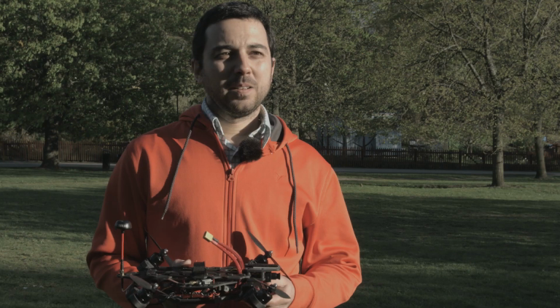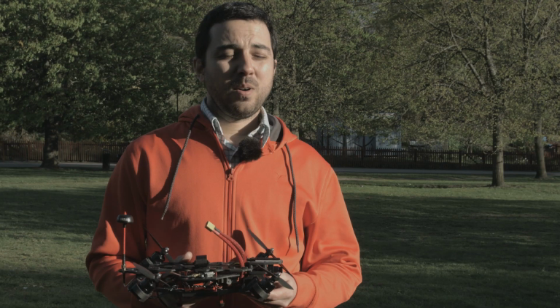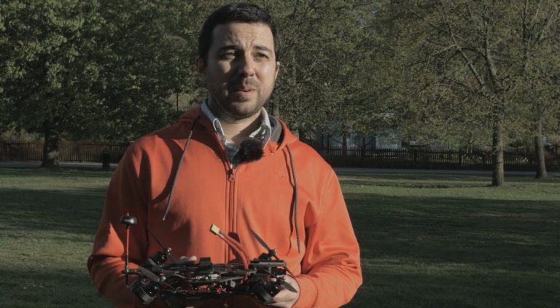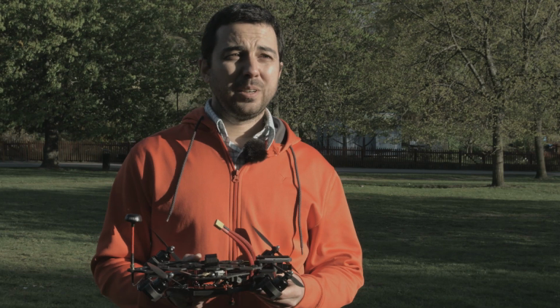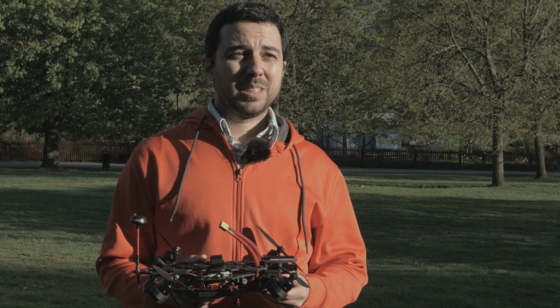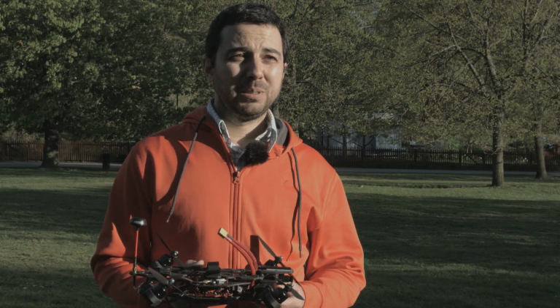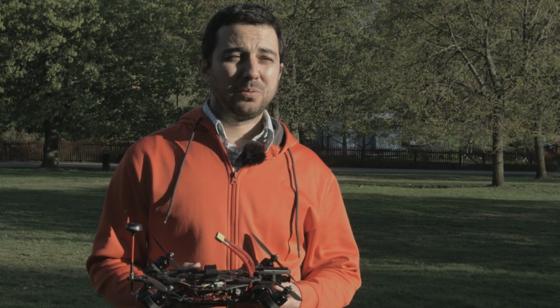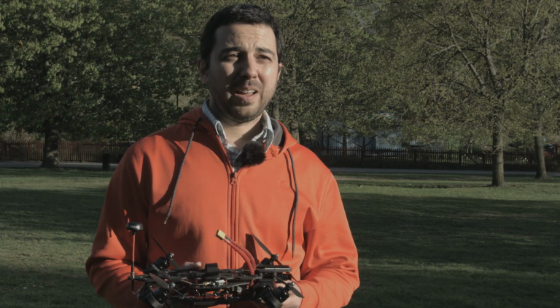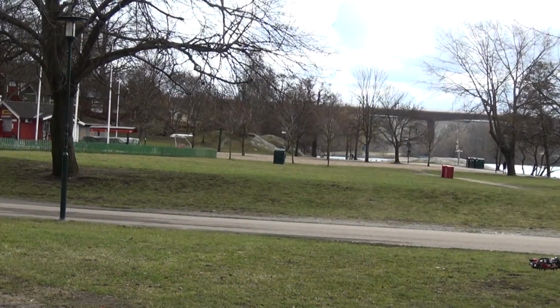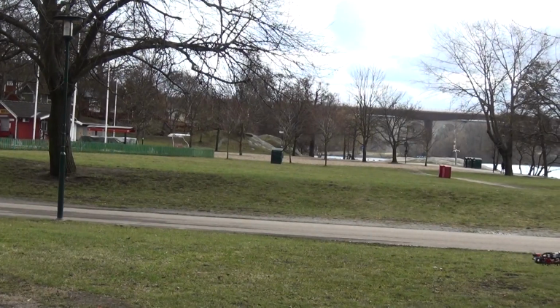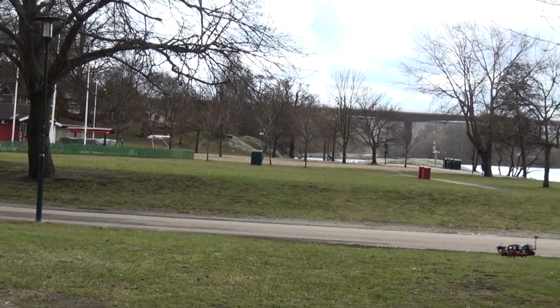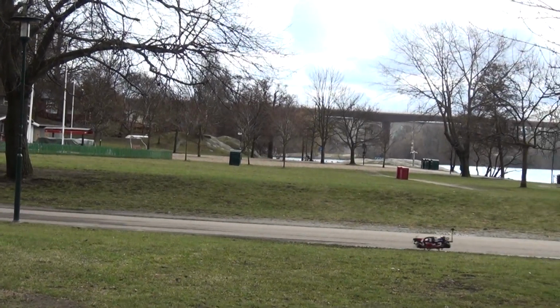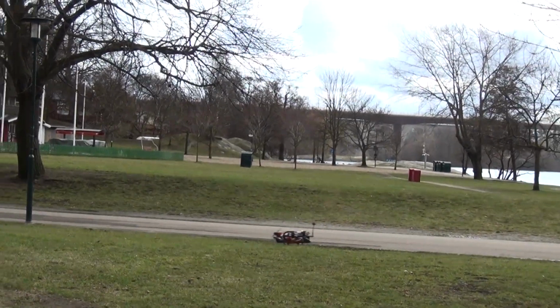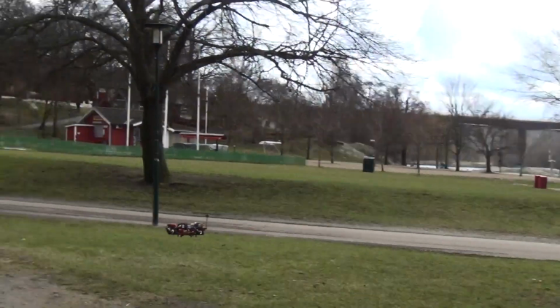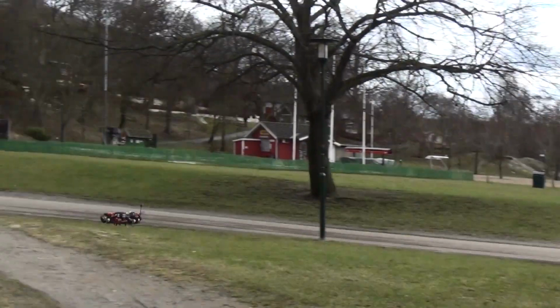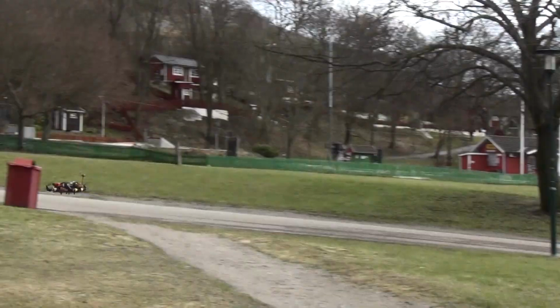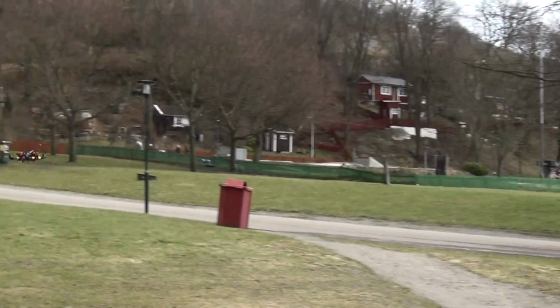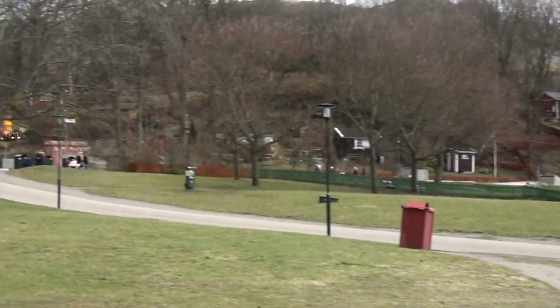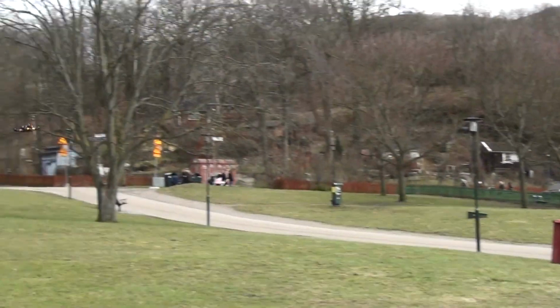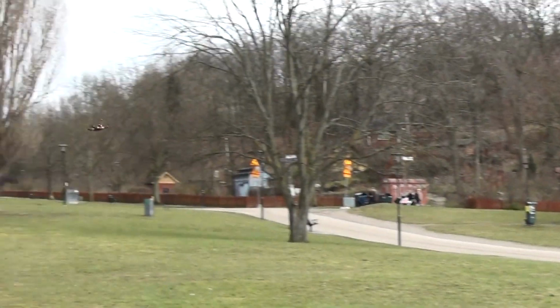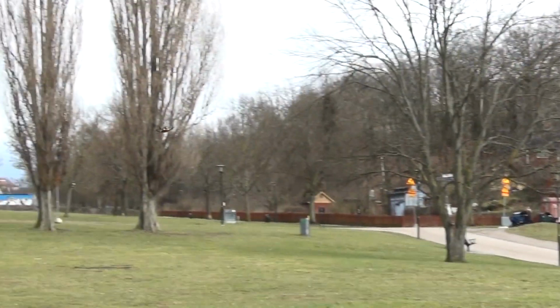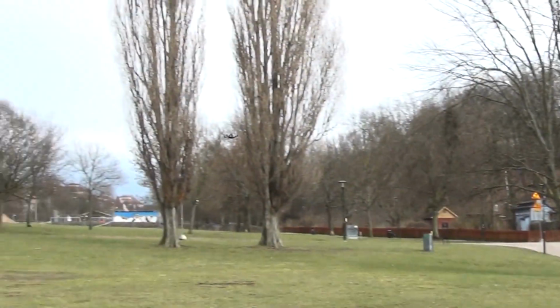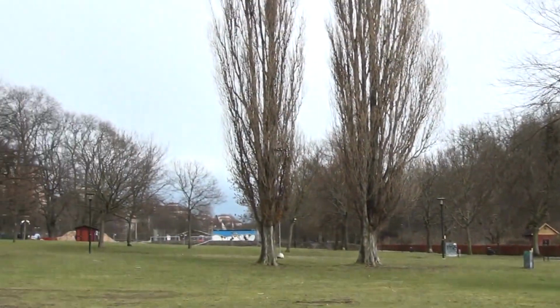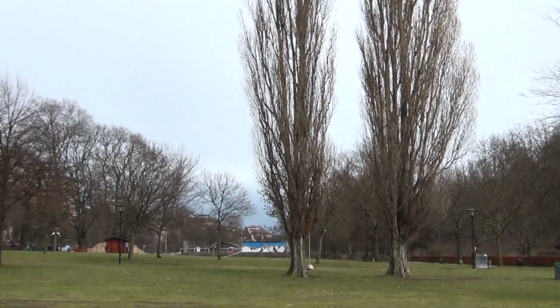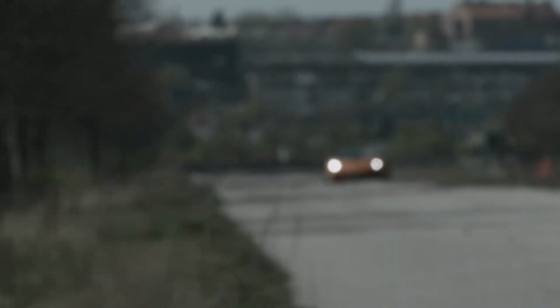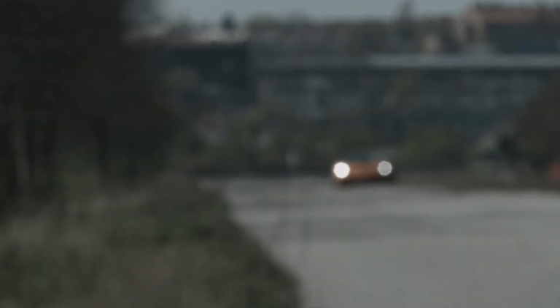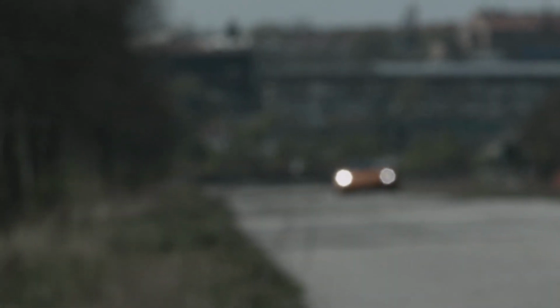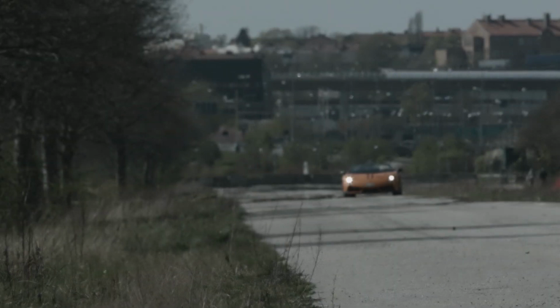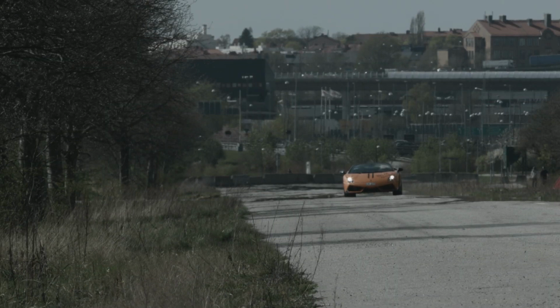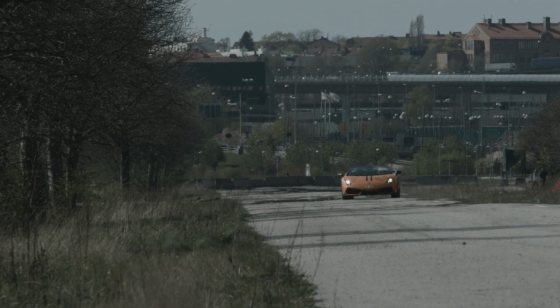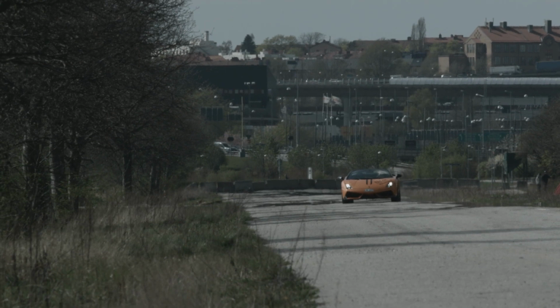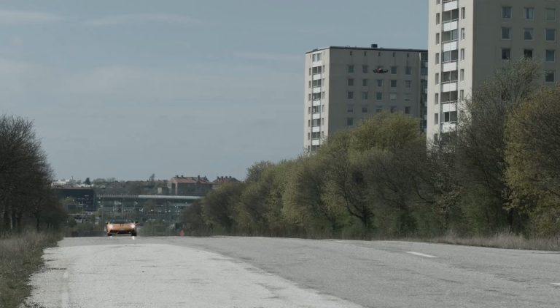One of my dreams has been to fly a mini quad against a supercar, so thanks to the development of TILT I've been able to realize this dream.